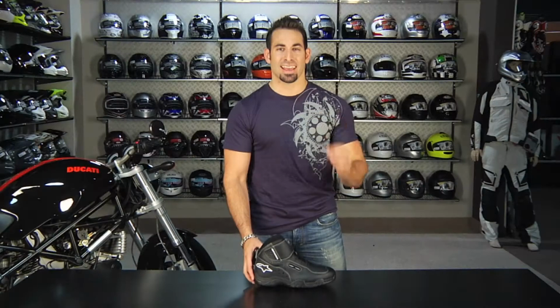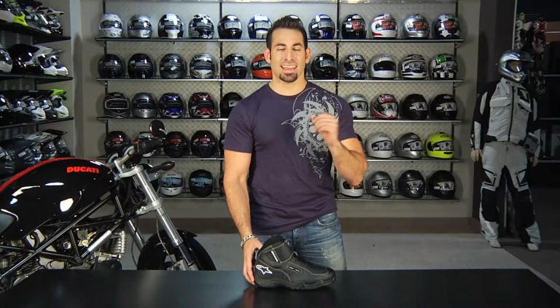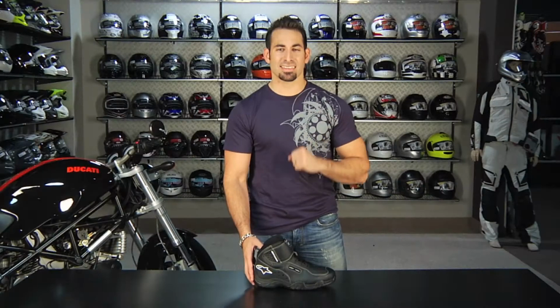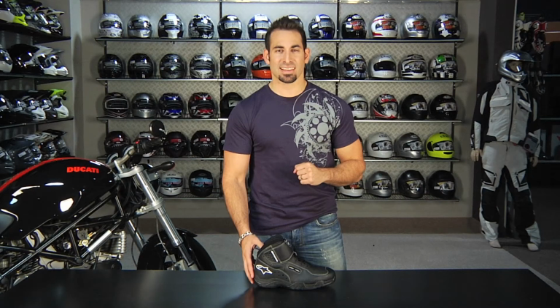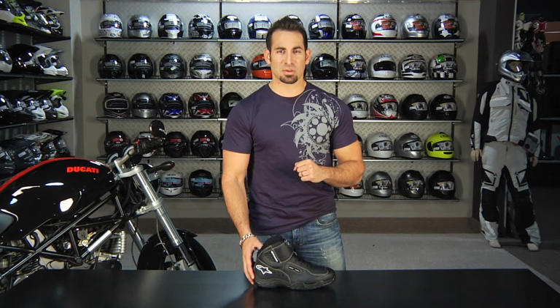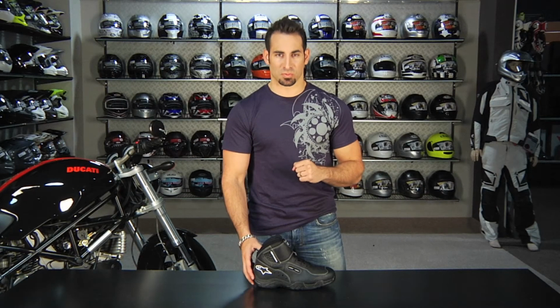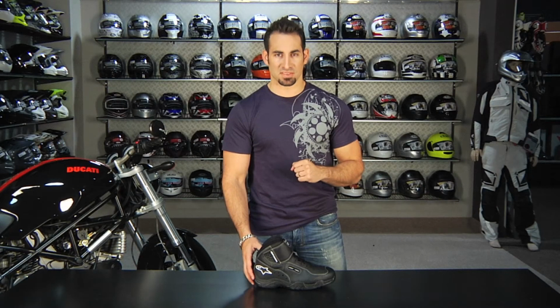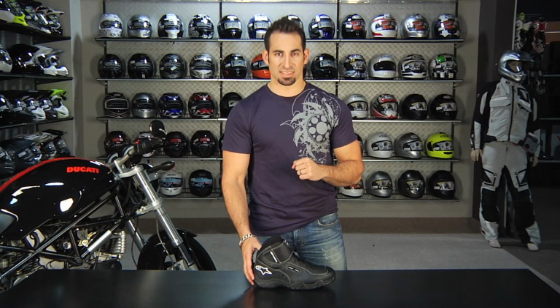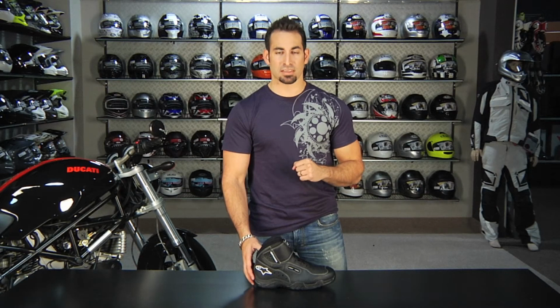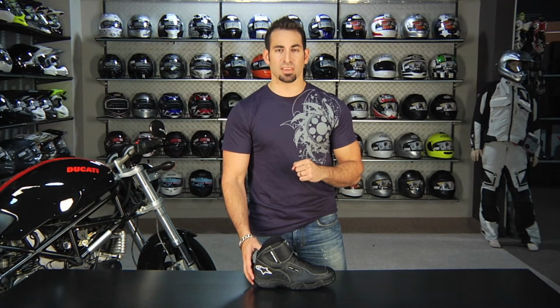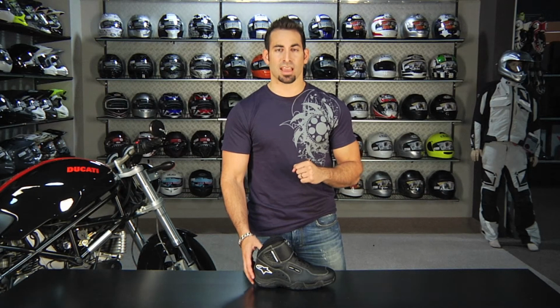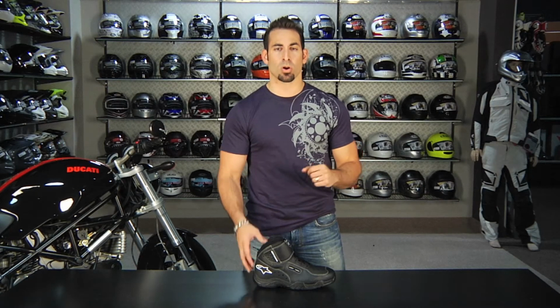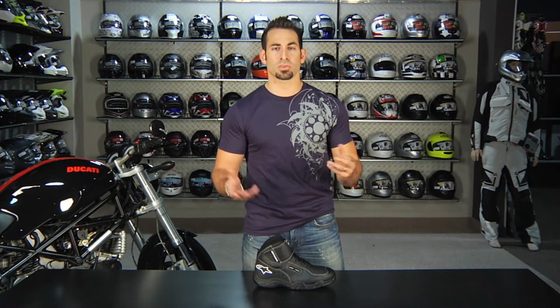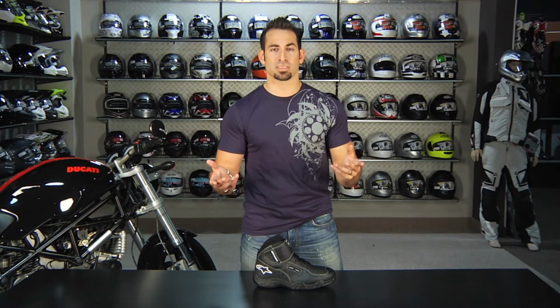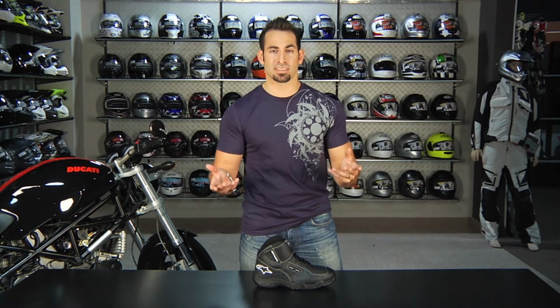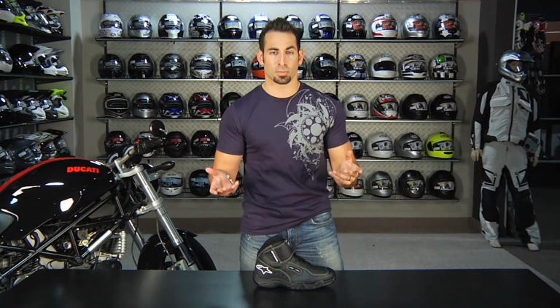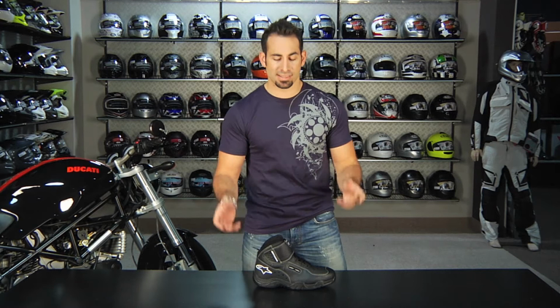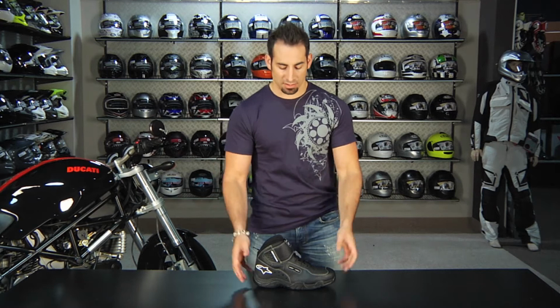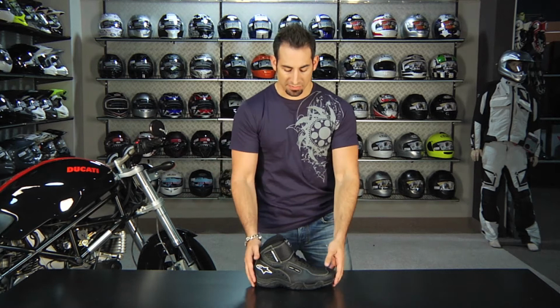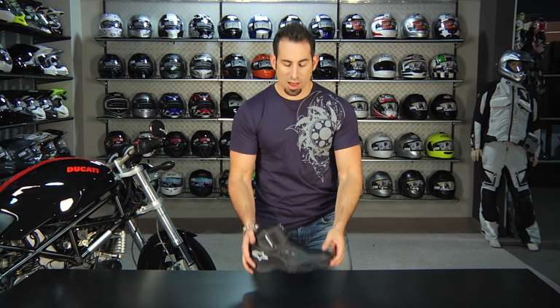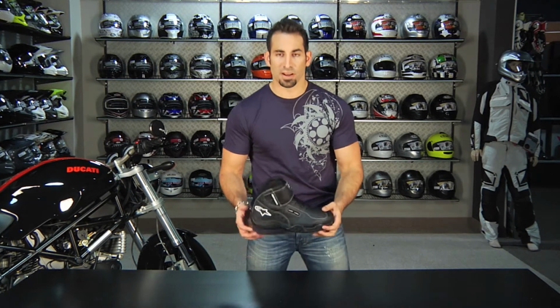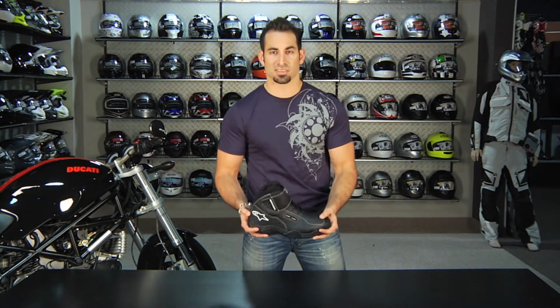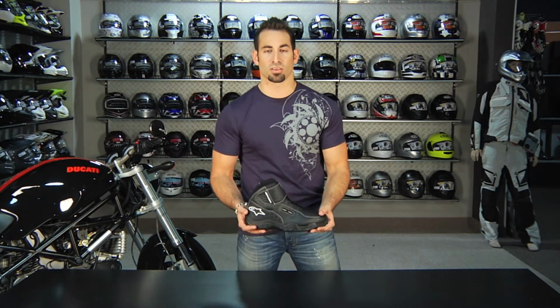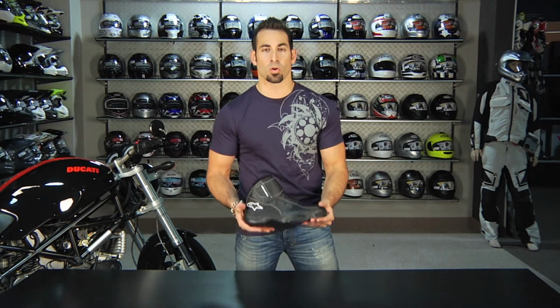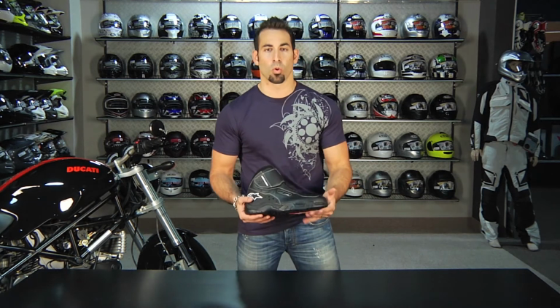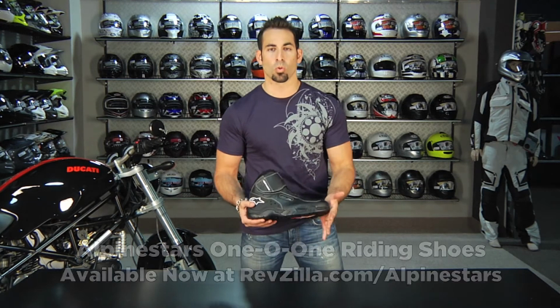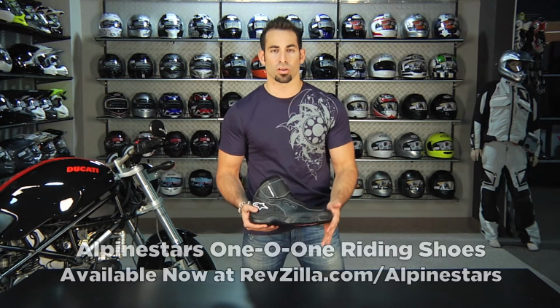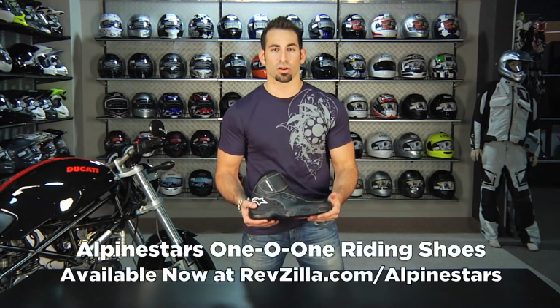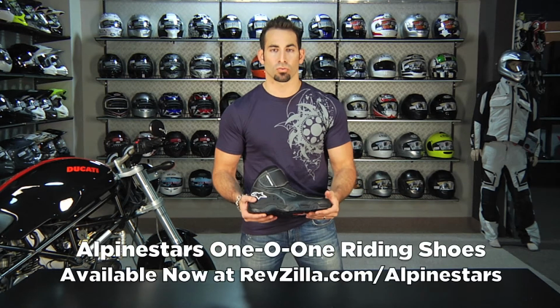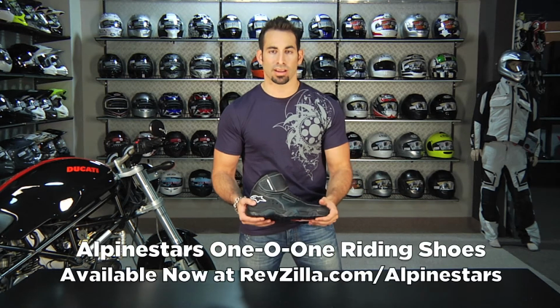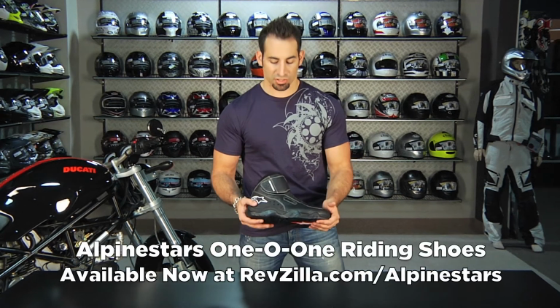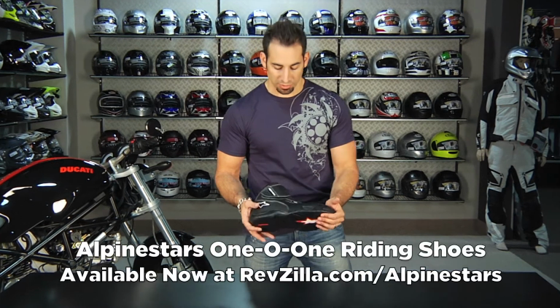Hey, this is Anthony with RevZilla TV and welcome to our detailed breakdown of the Alpinestars 101 Riding Shoe.